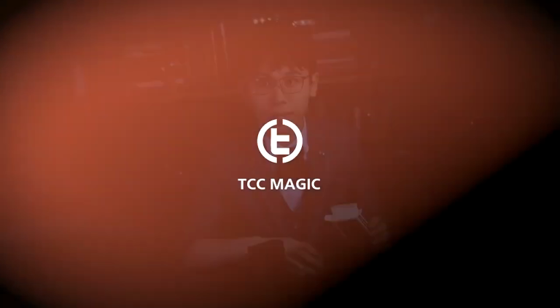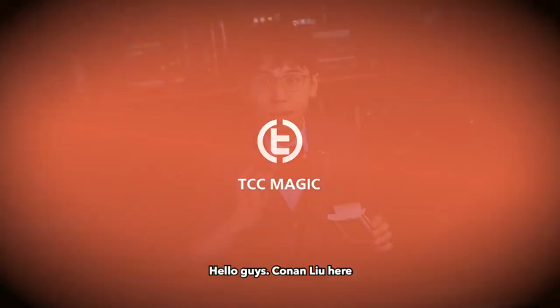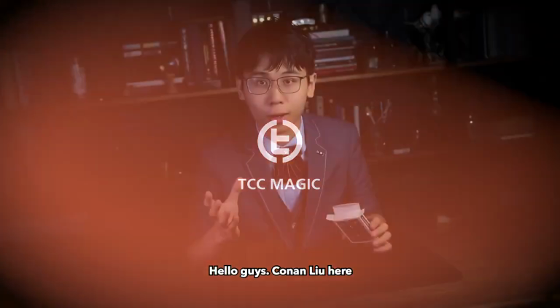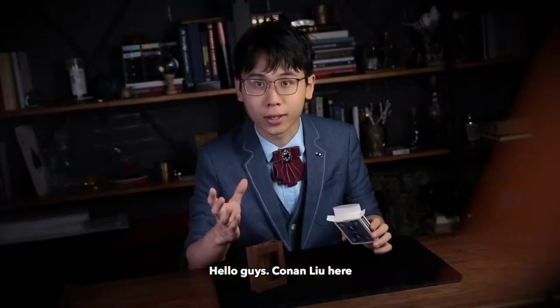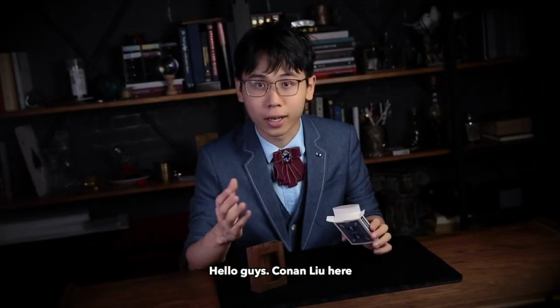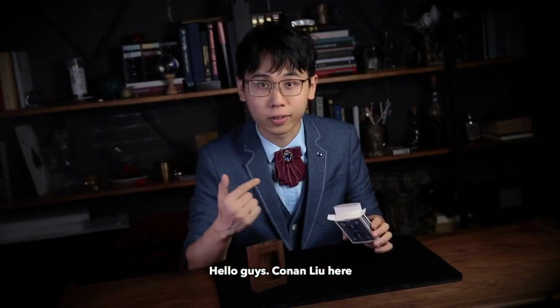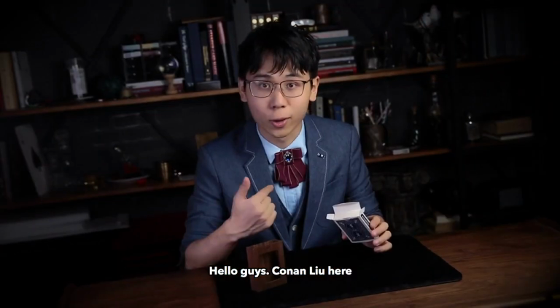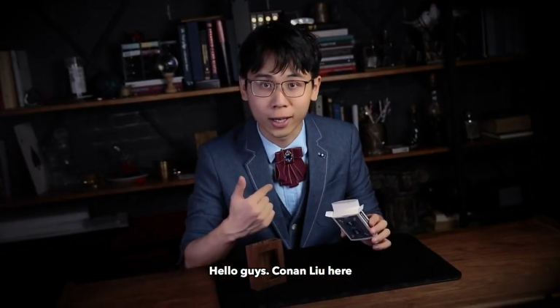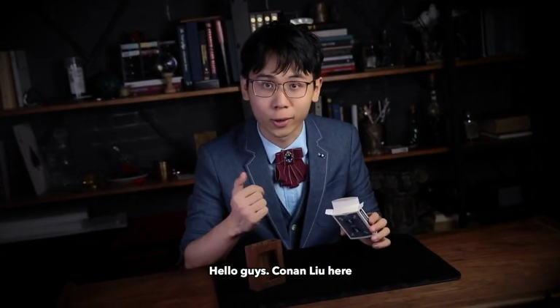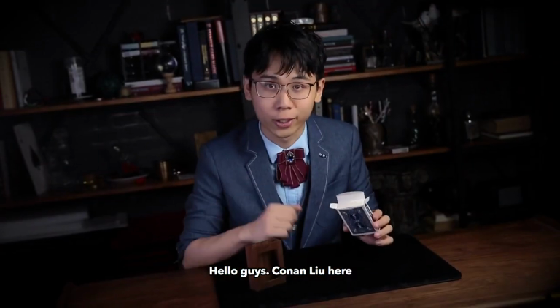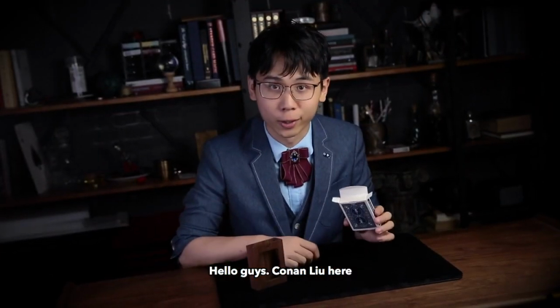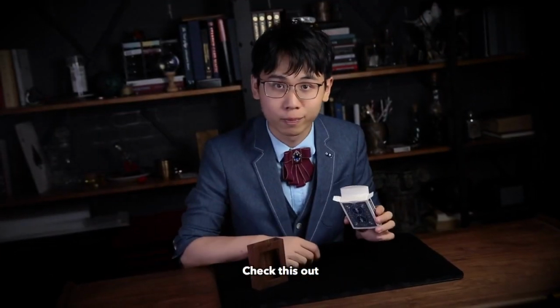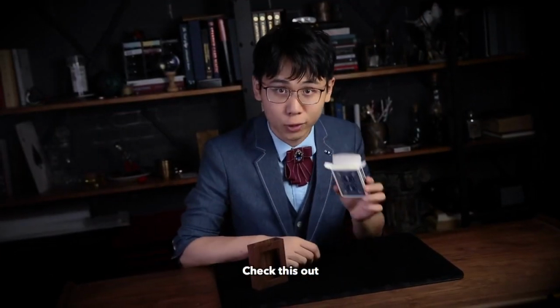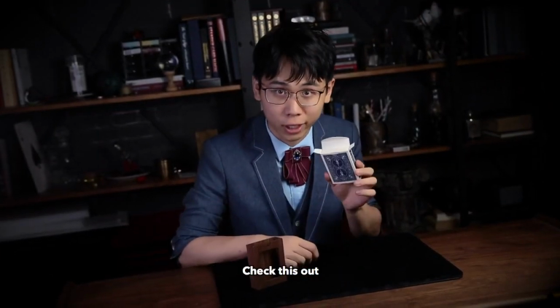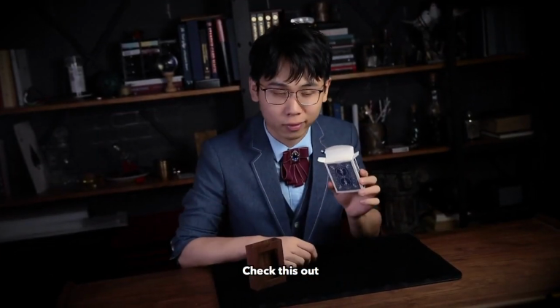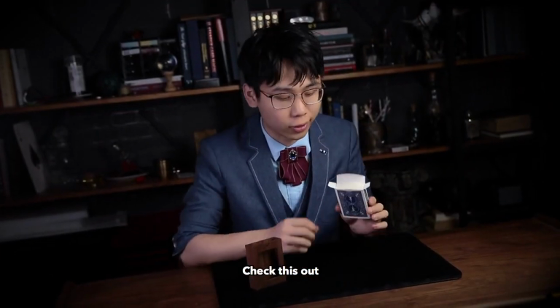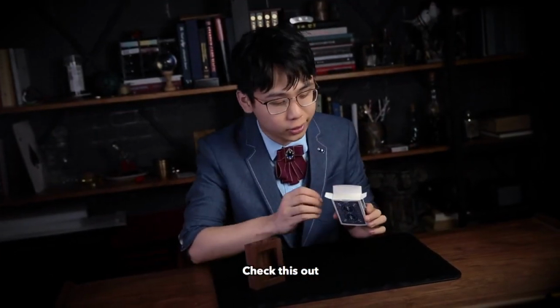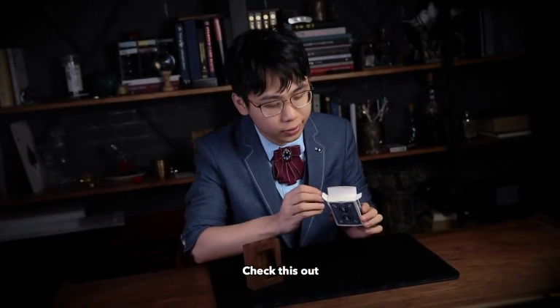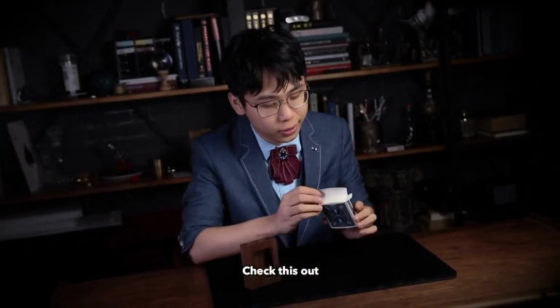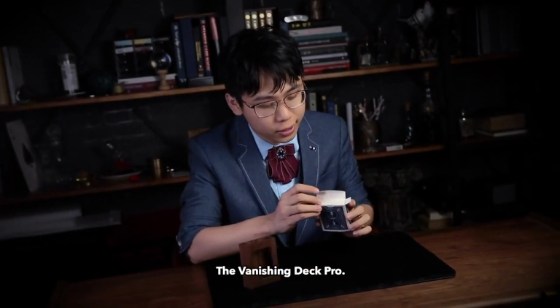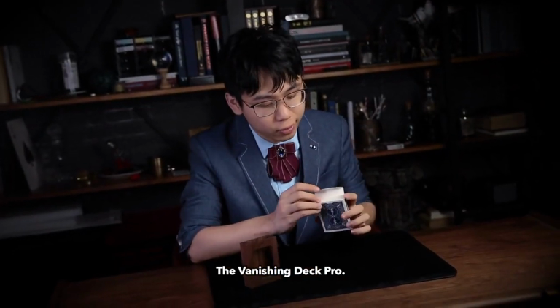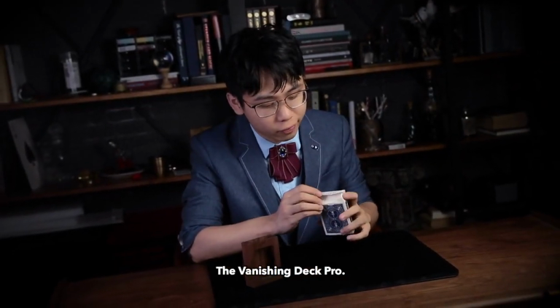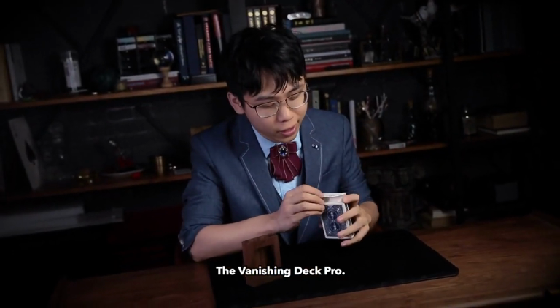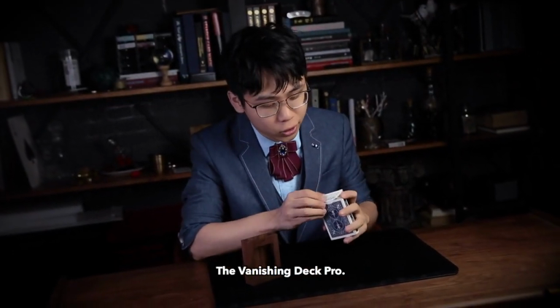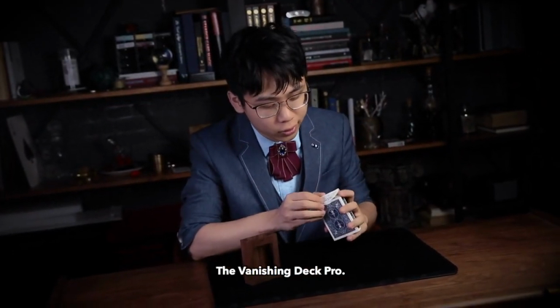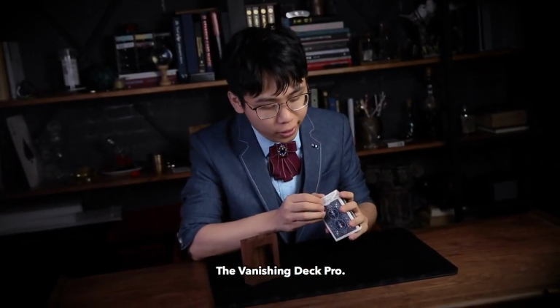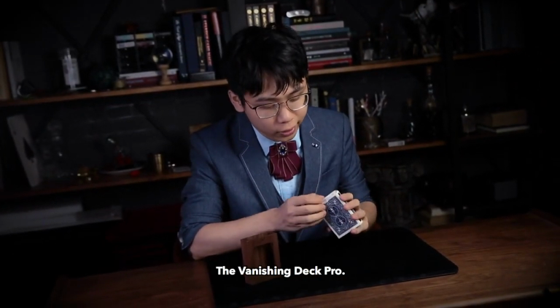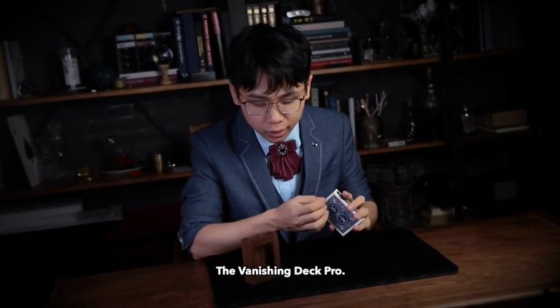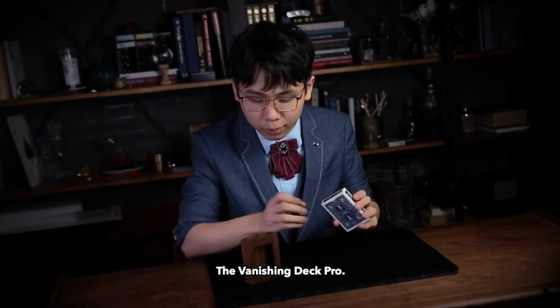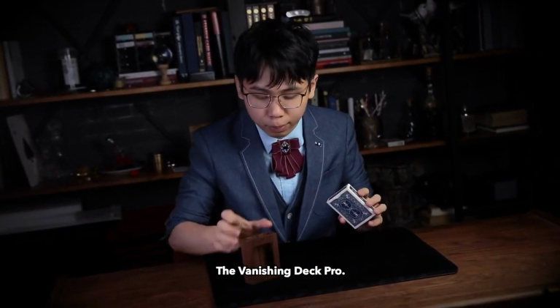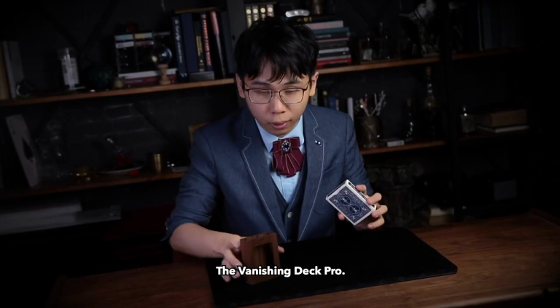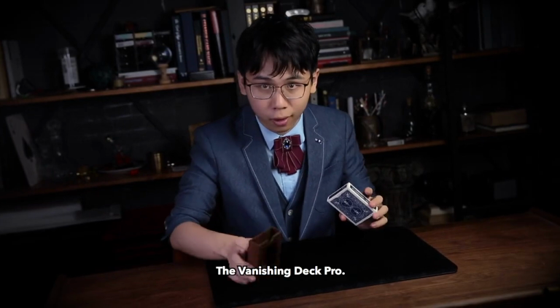Hello guys, ToeNanLiu here. Check this out. The Vanishing Deck Pro.